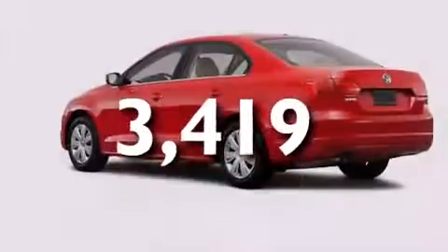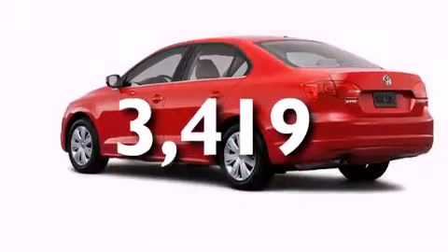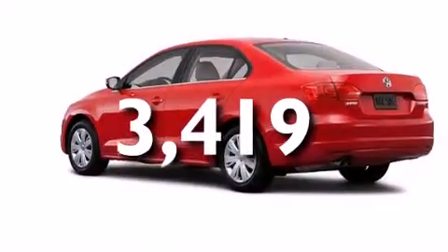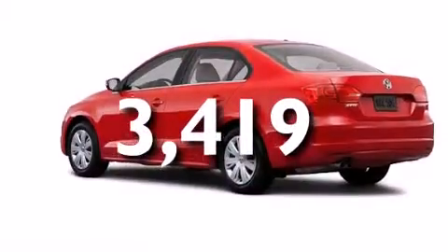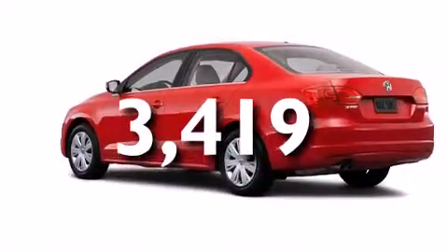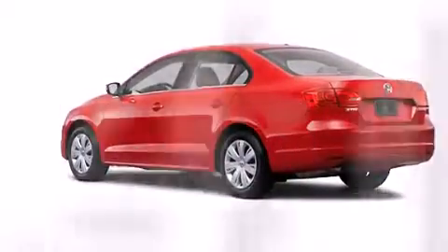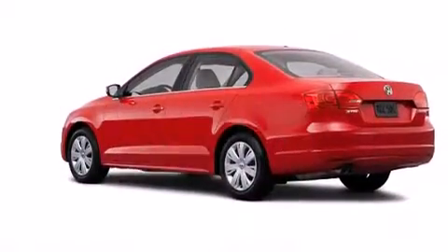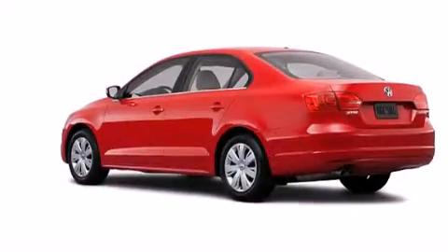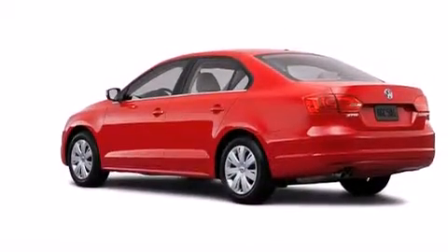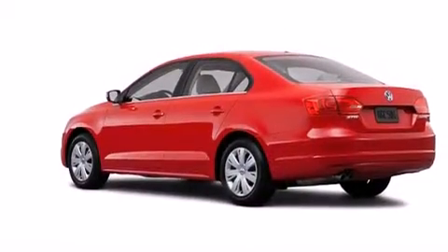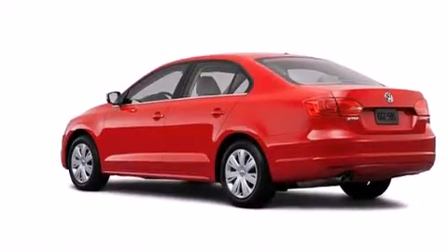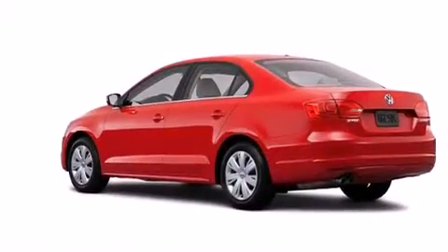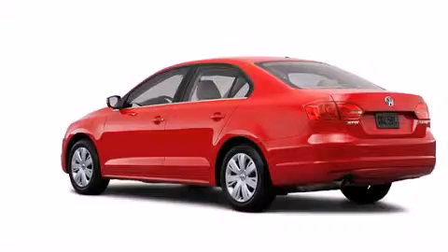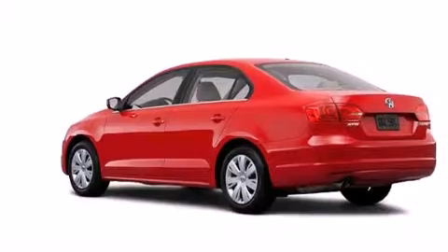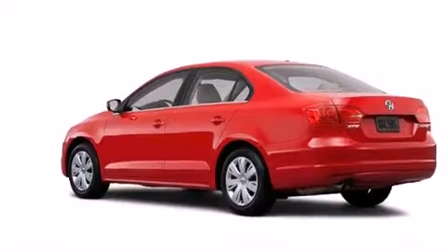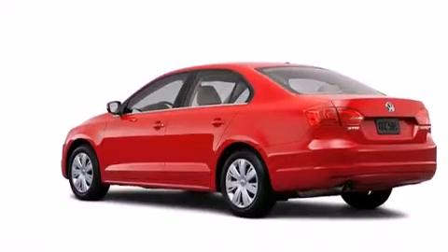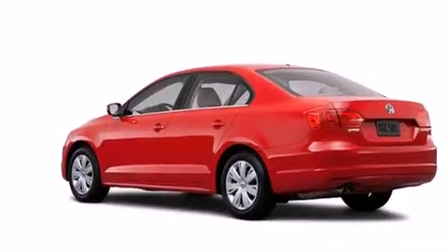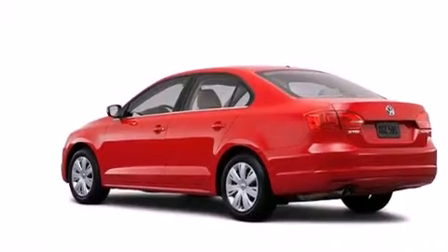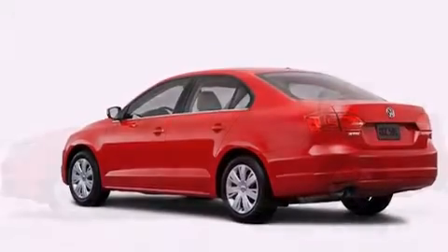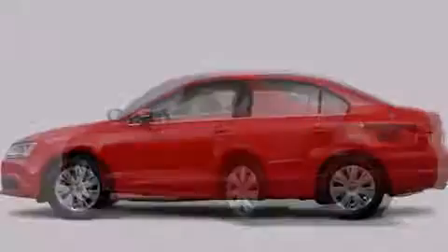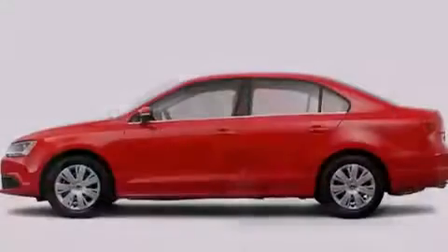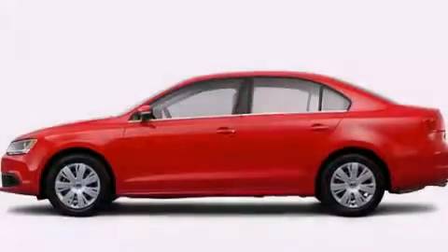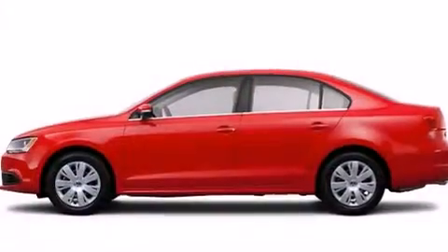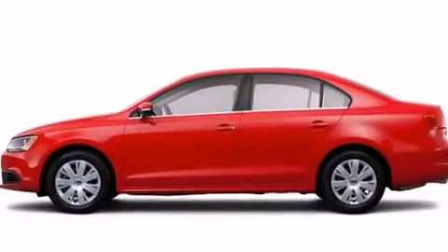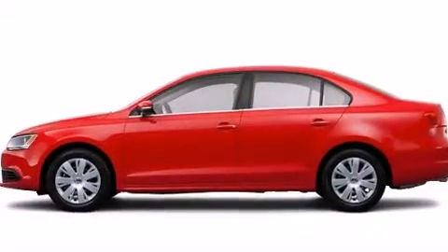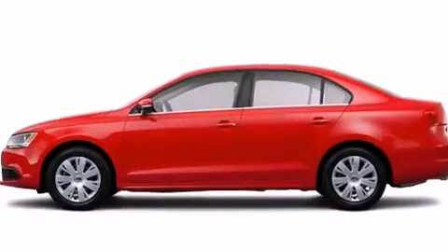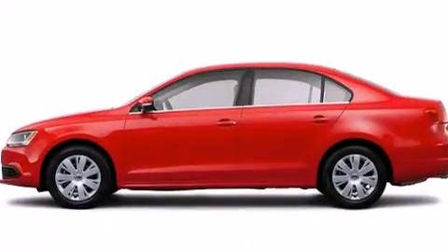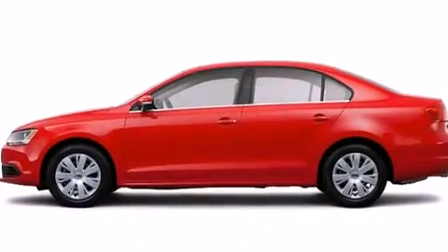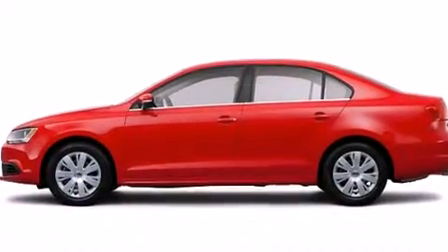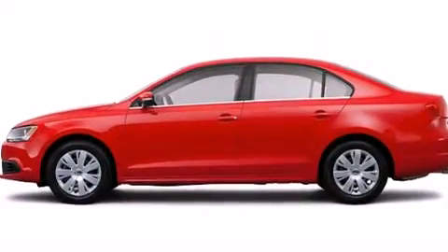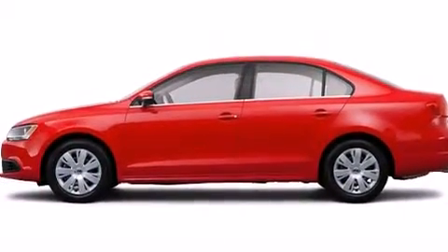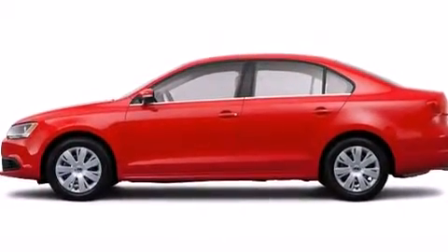With an EPA estimated rating of 31 miles per gallon on the highway, this vehicle helps leave money in your pocket where you want it.